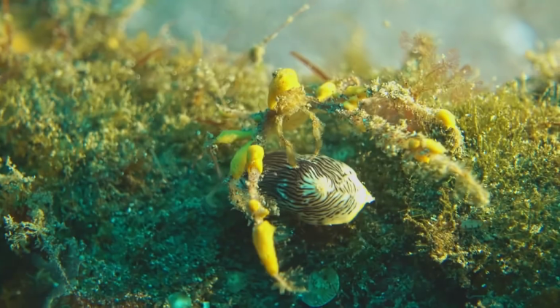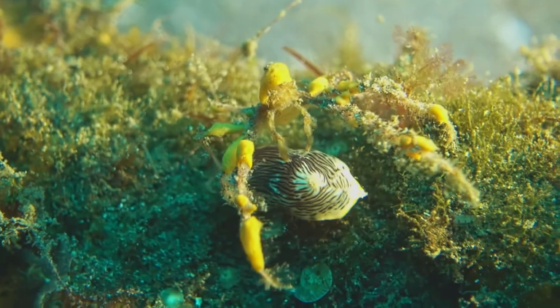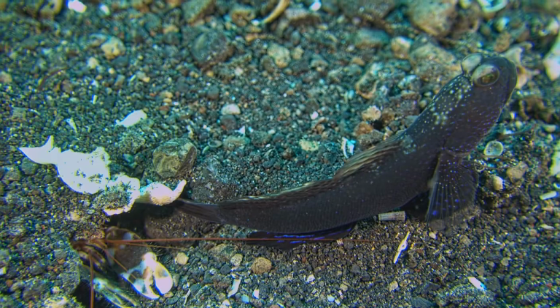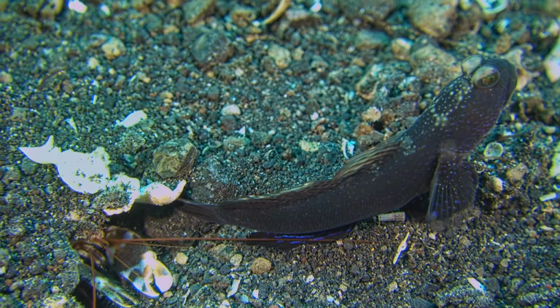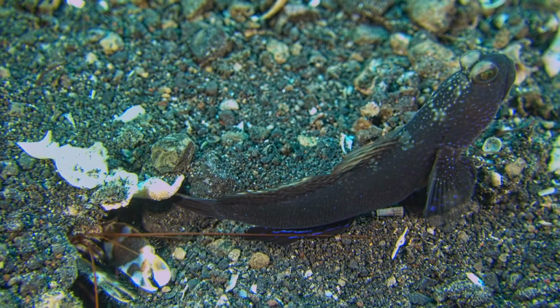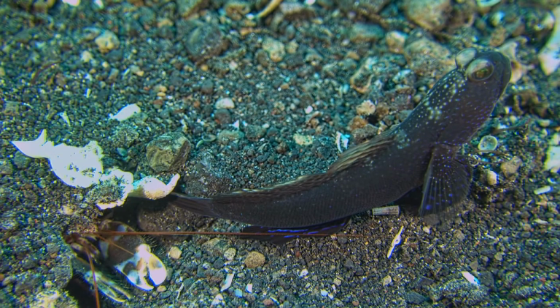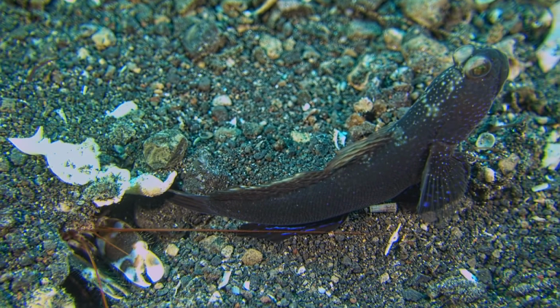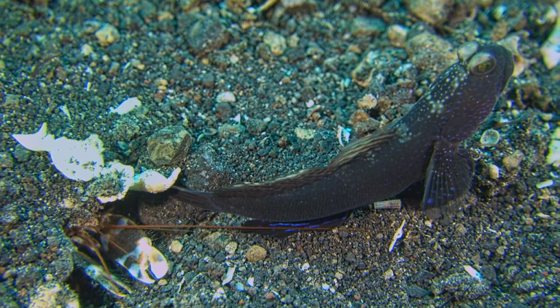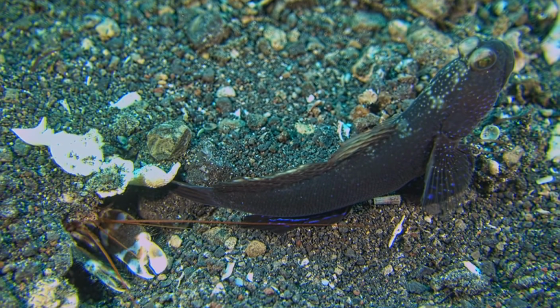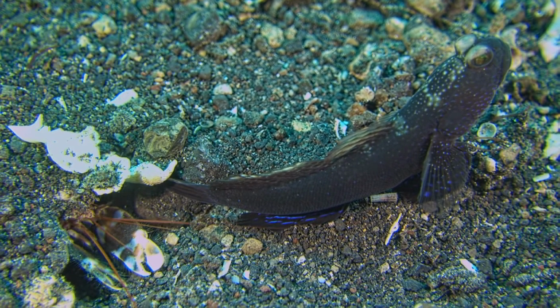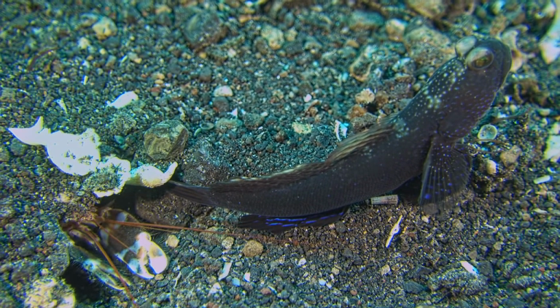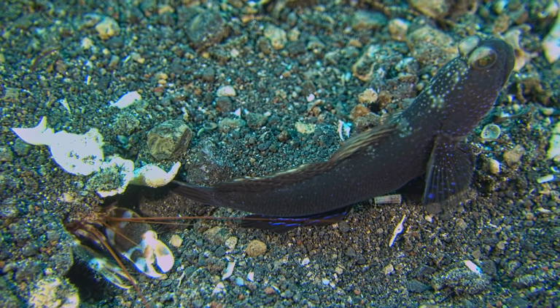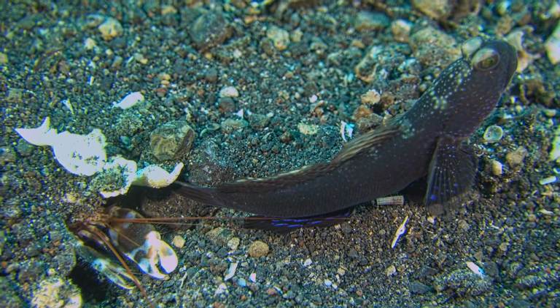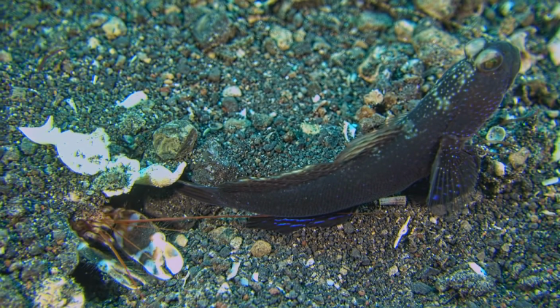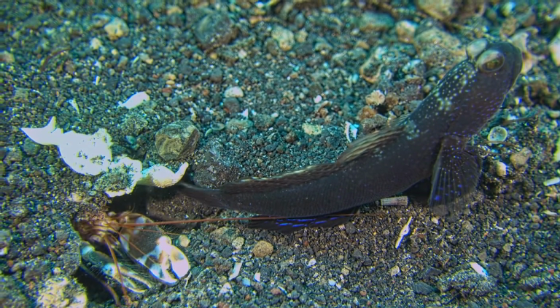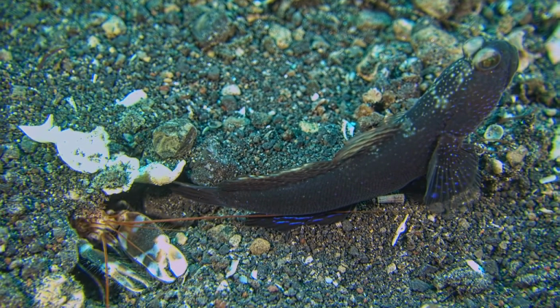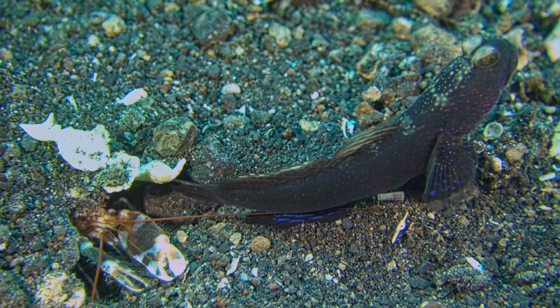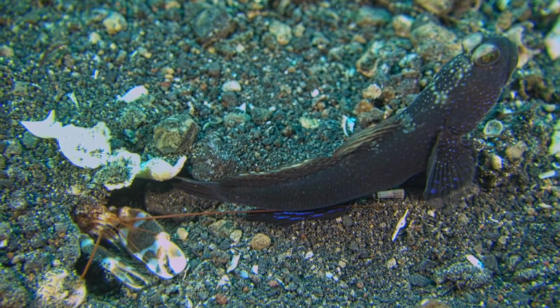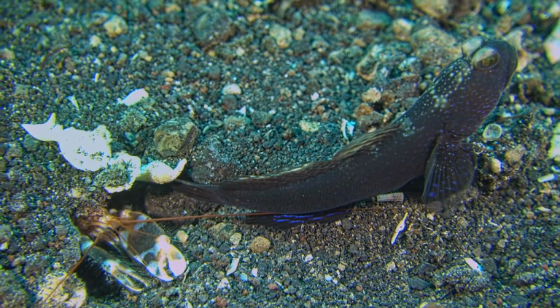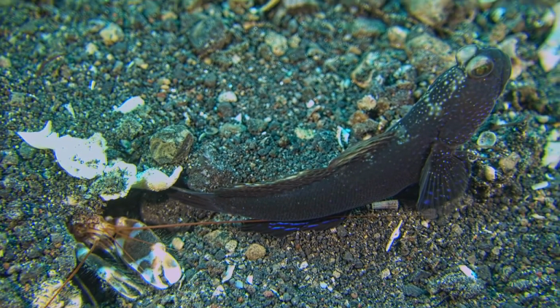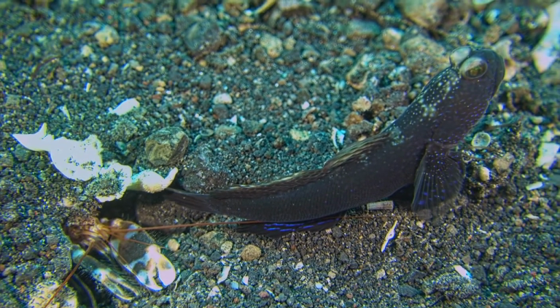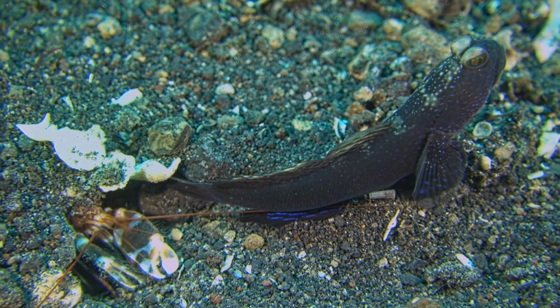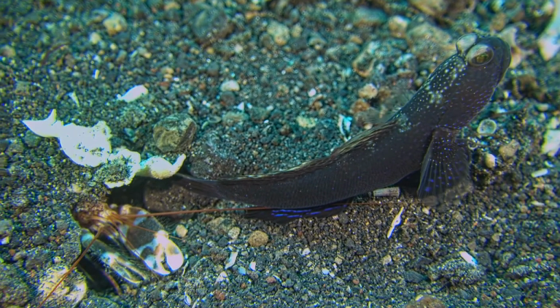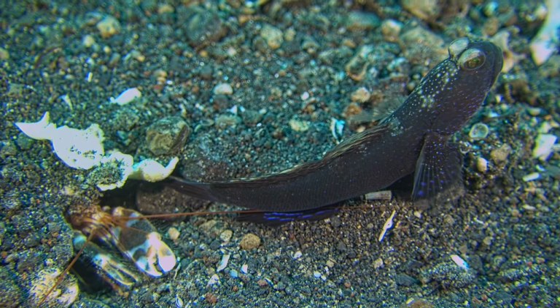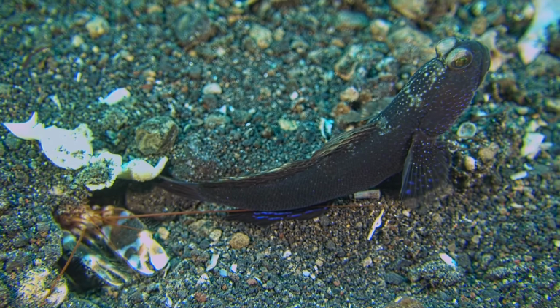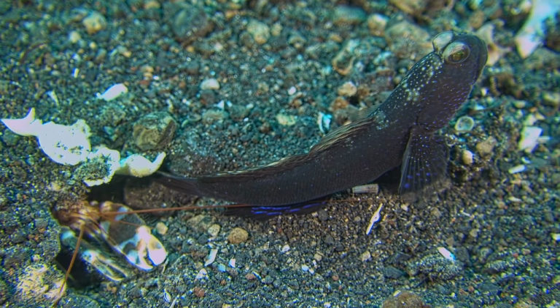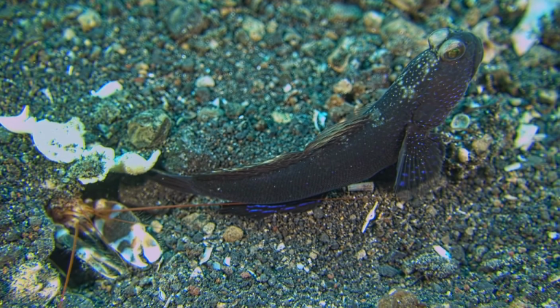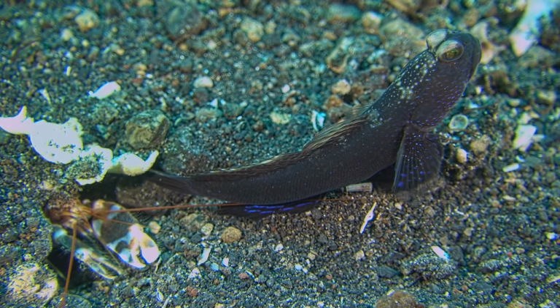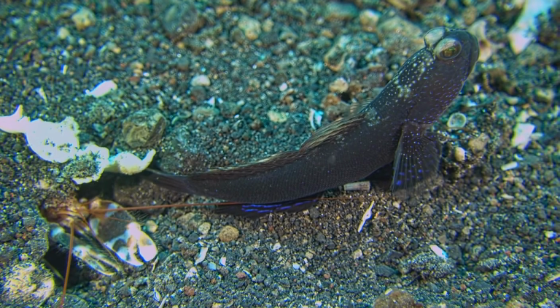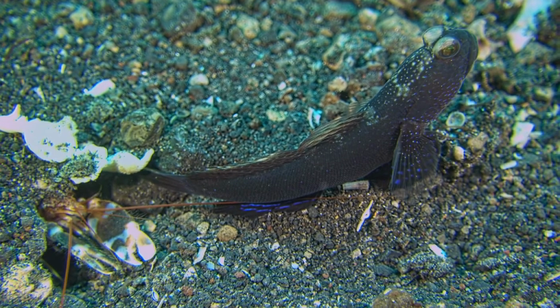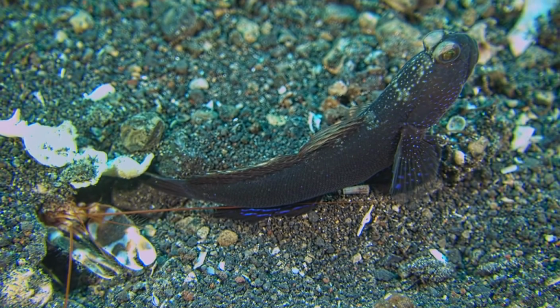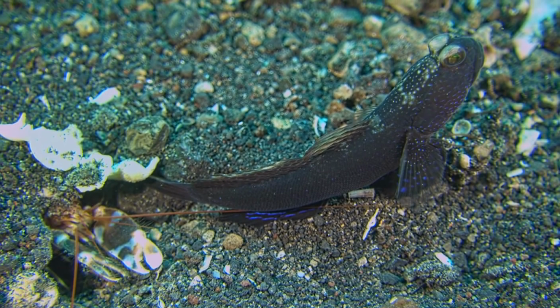The goby and blind shrimp share a home. The shrimp cleans house while the goby stands guard.